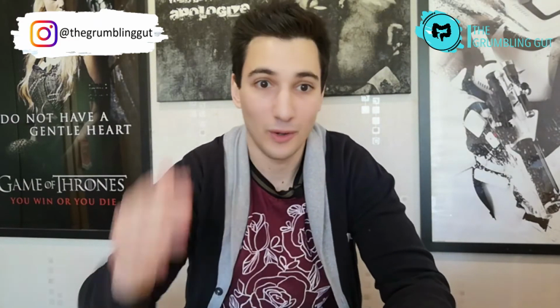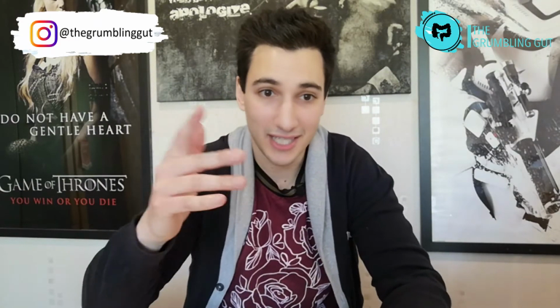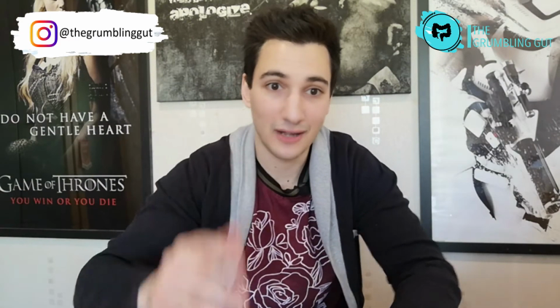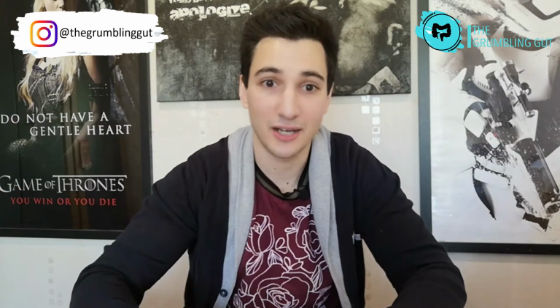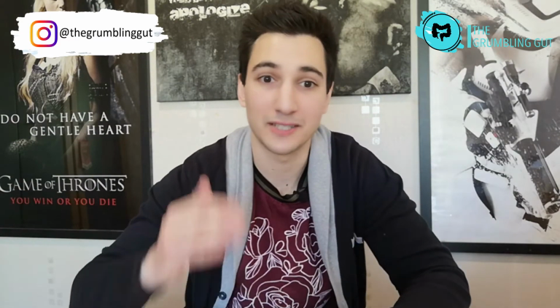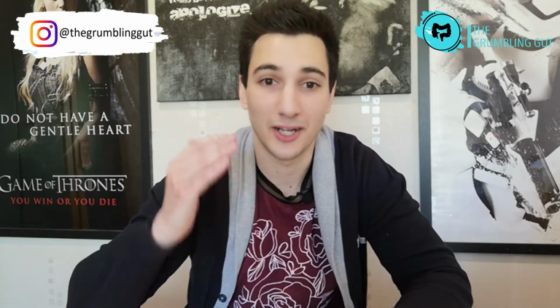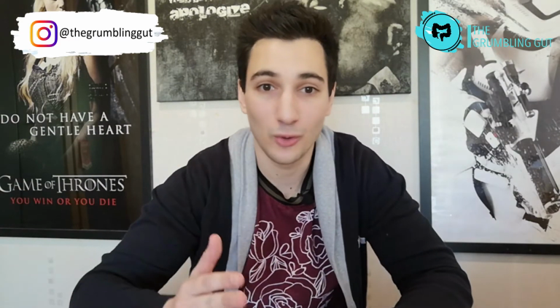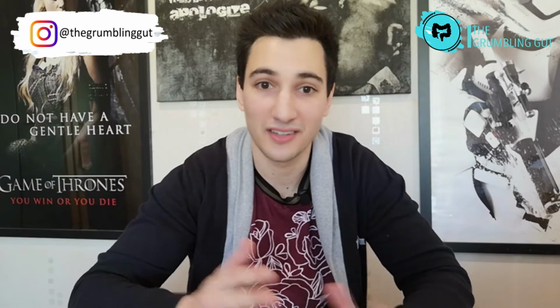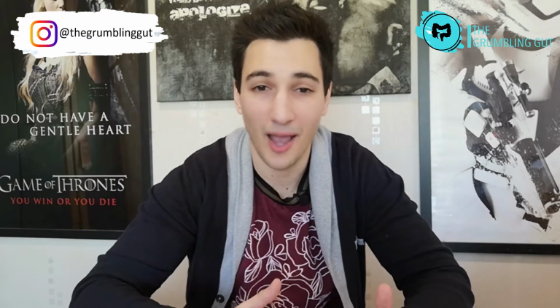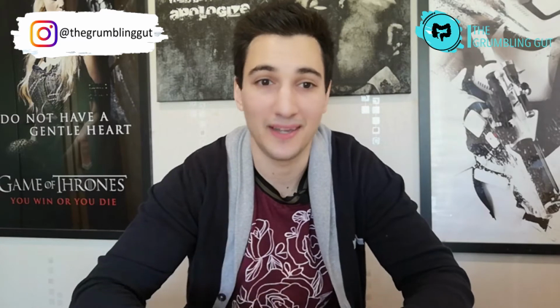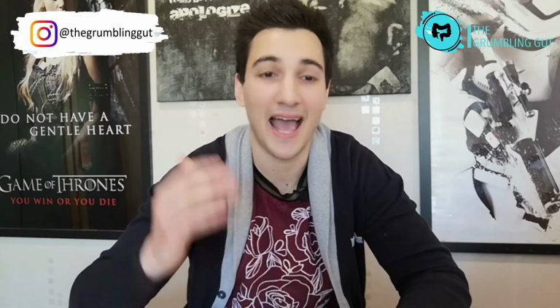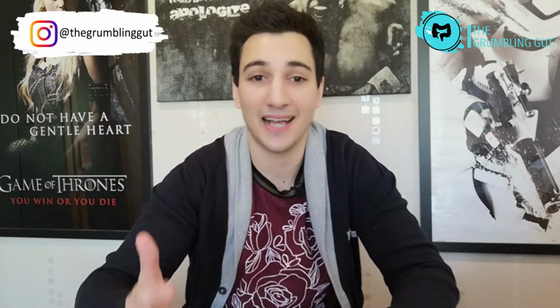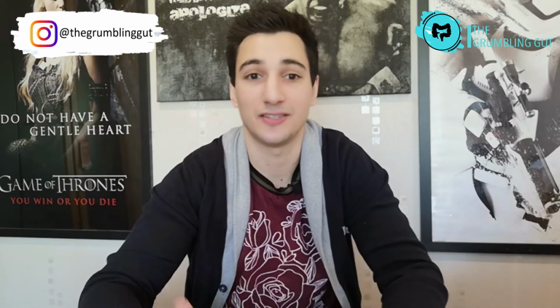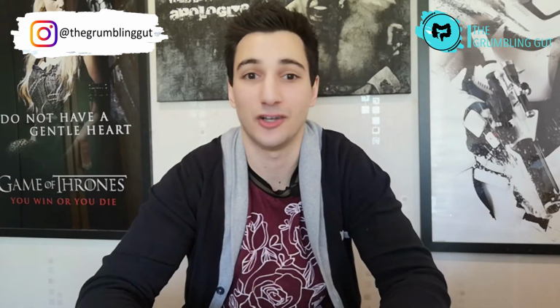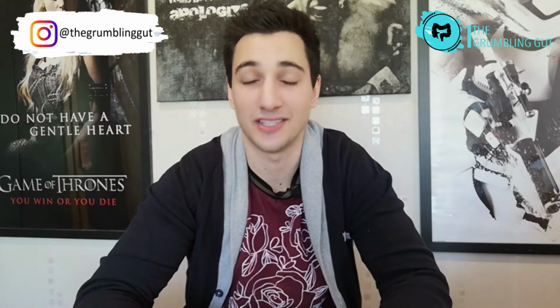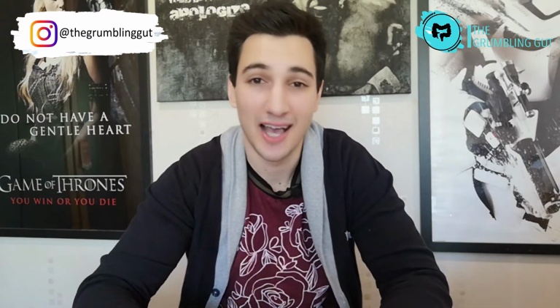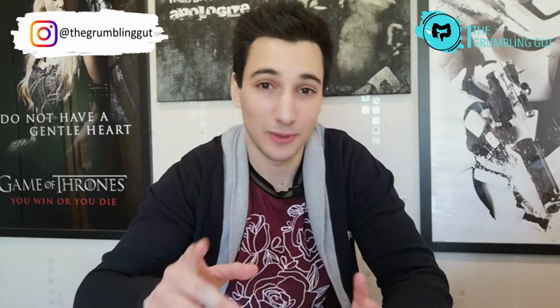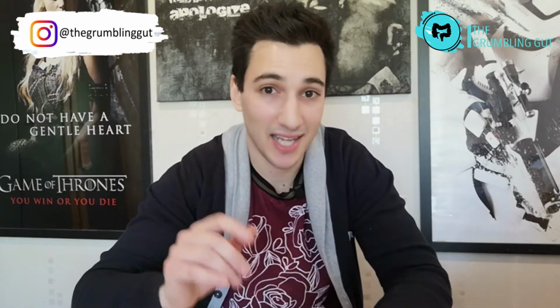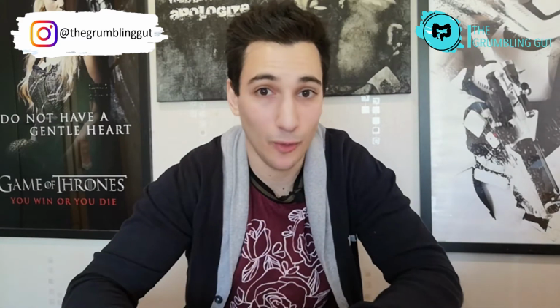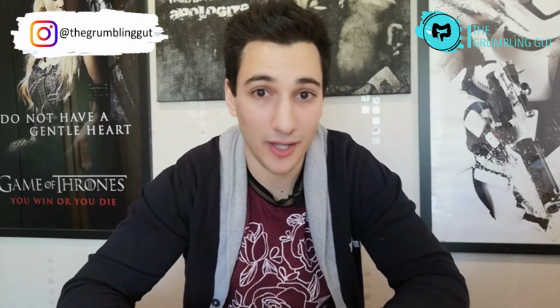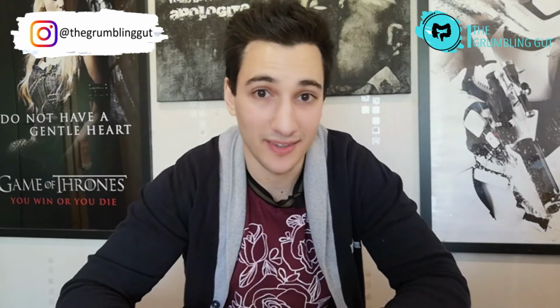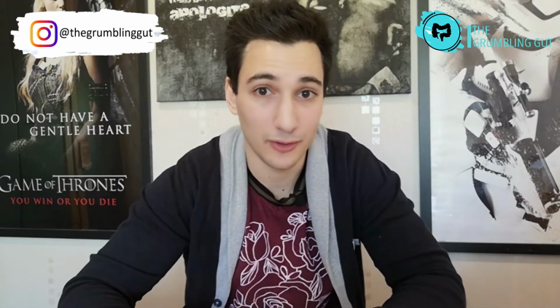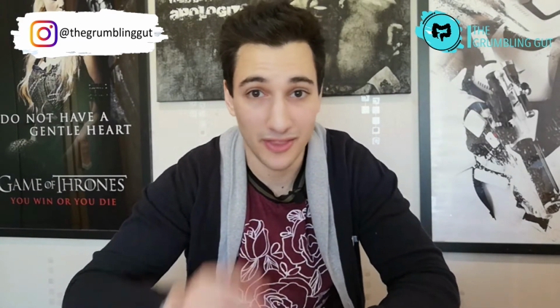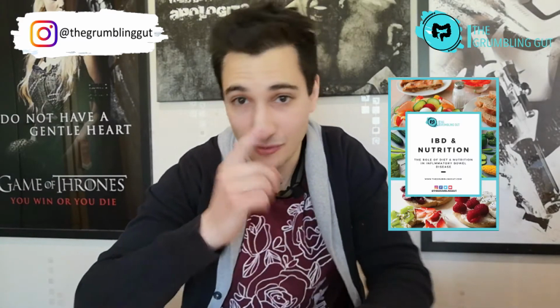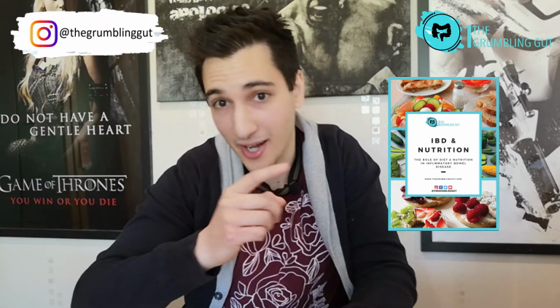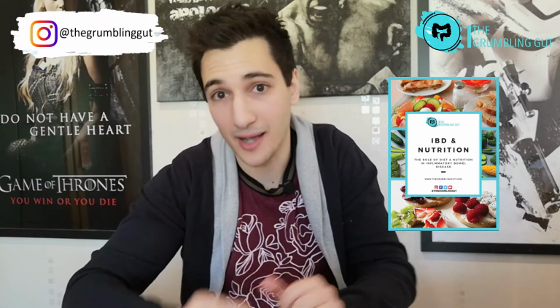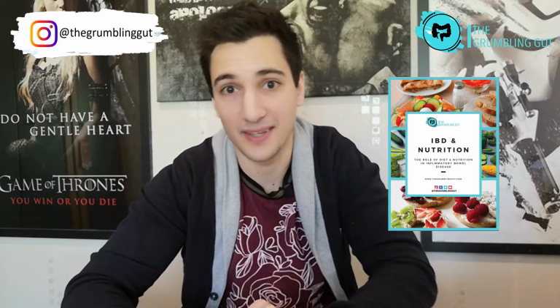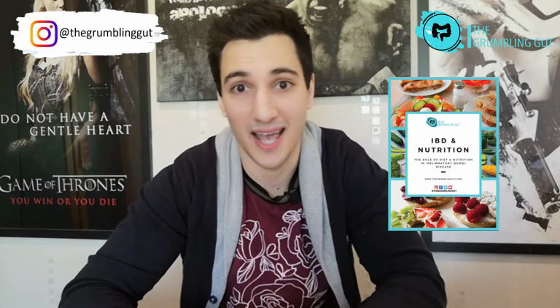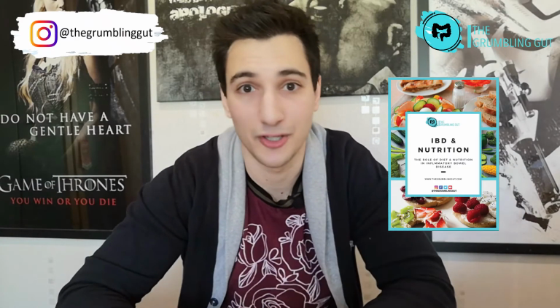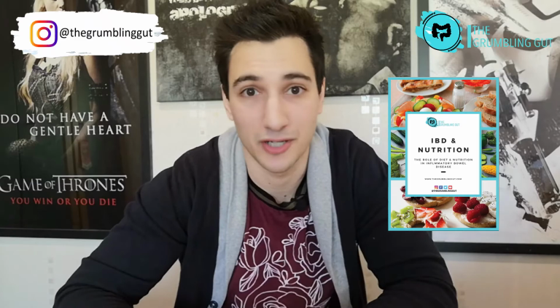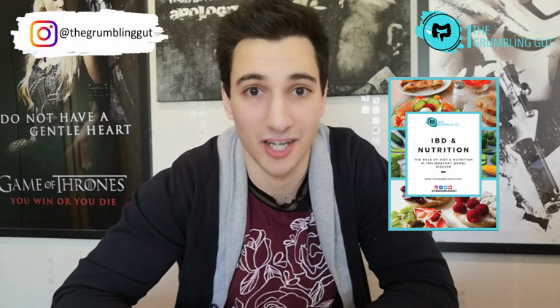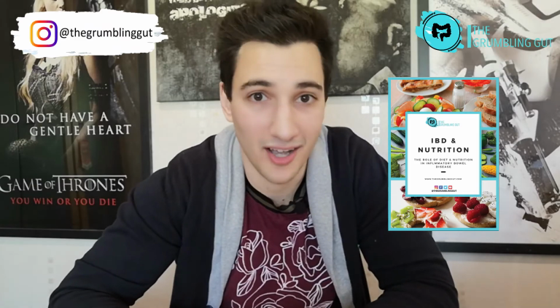Stick around as I'll be explaining all things IBD and lactose intolerance, as well as telling you where you can download this free IBD and nutrition guide.